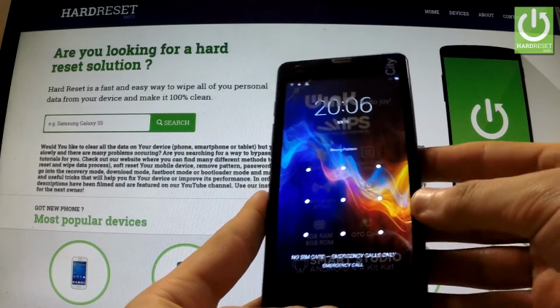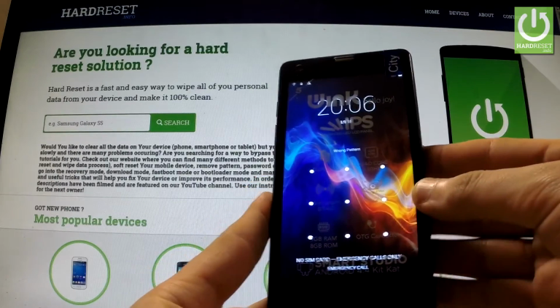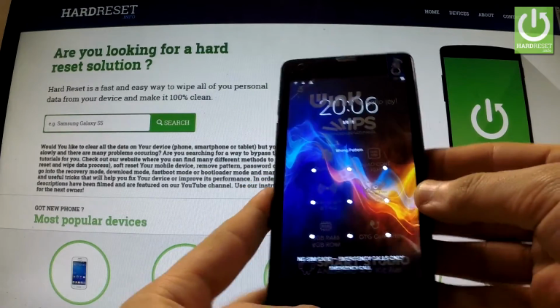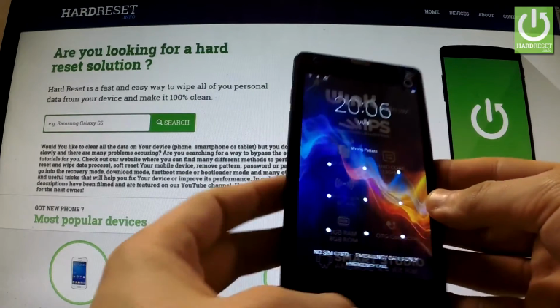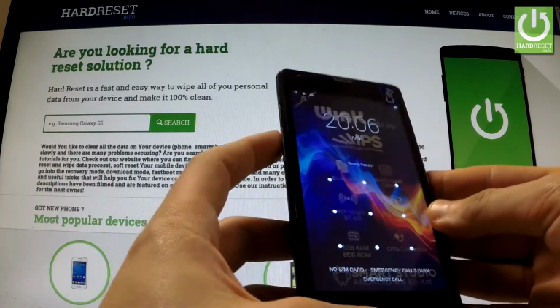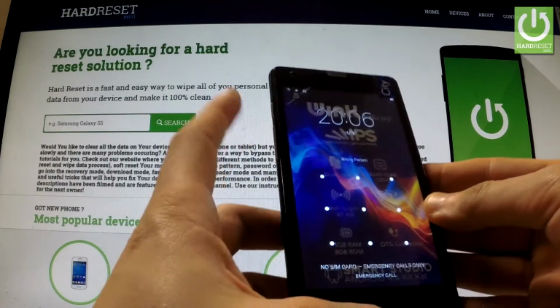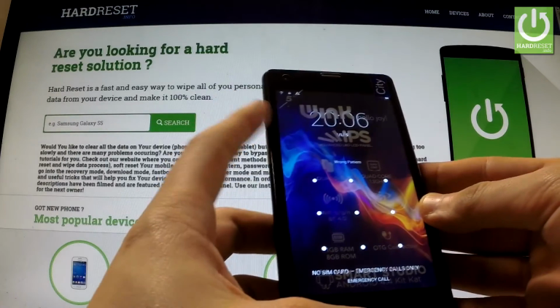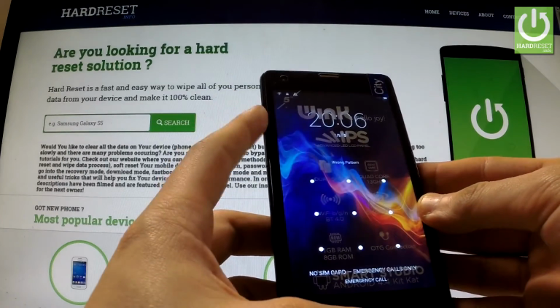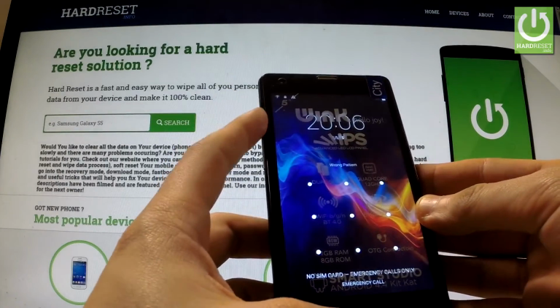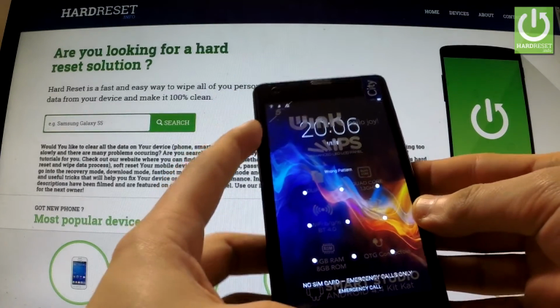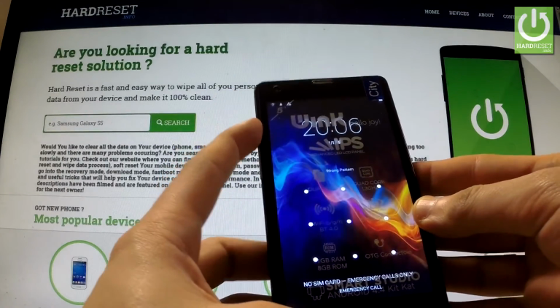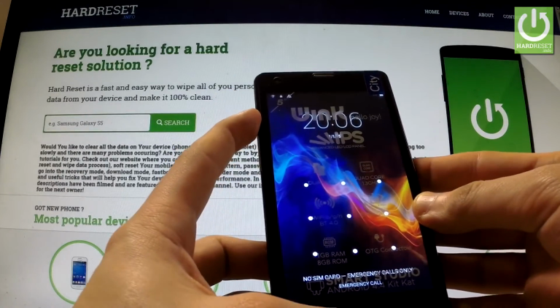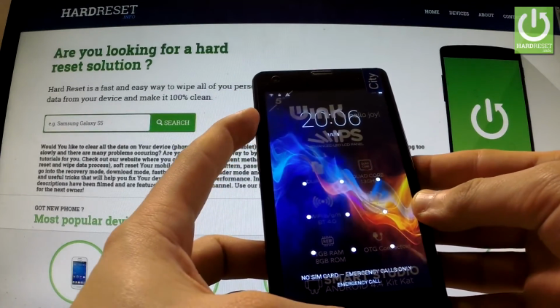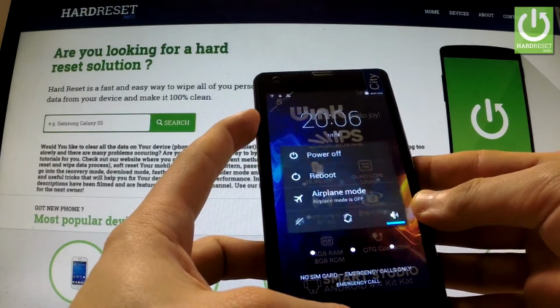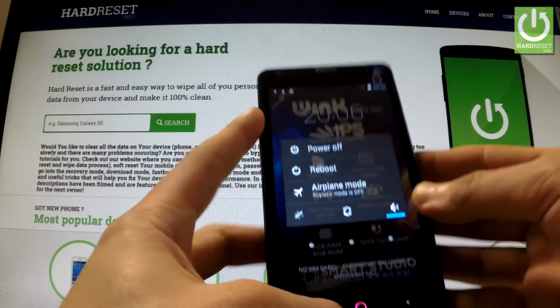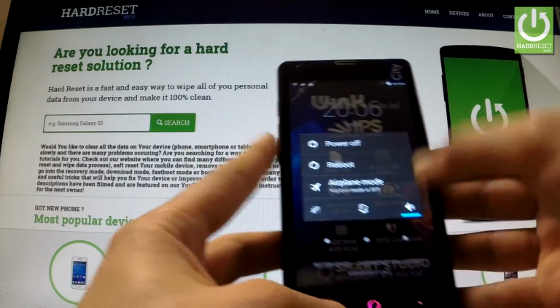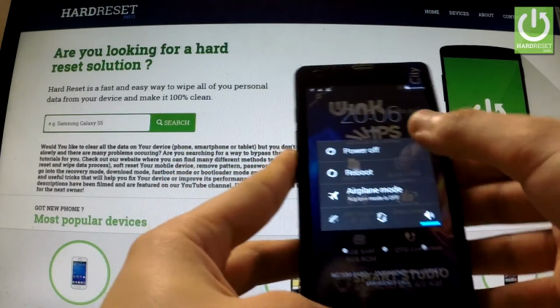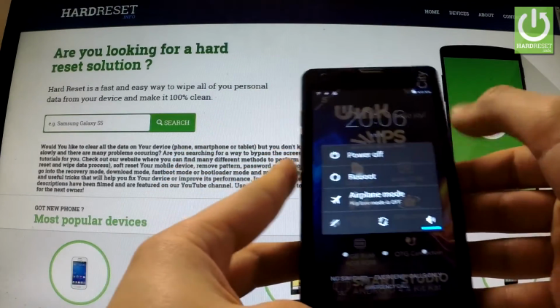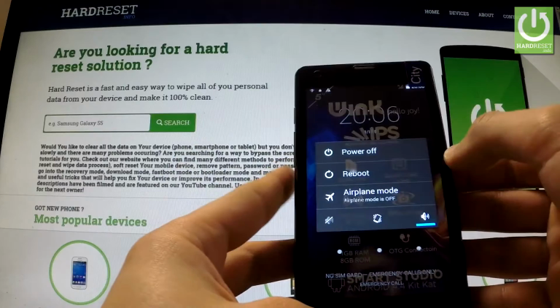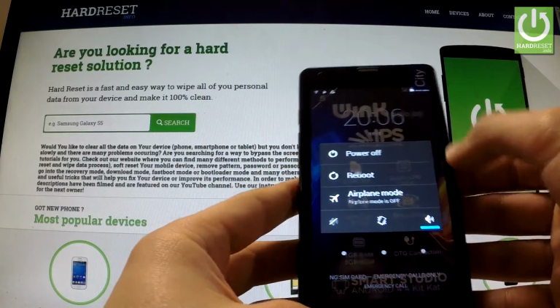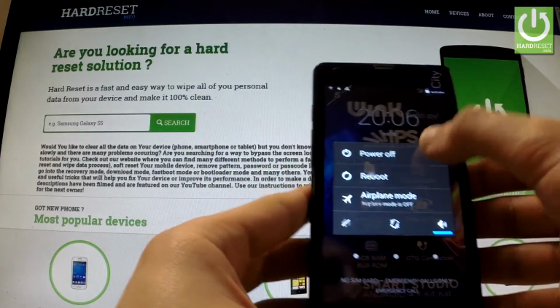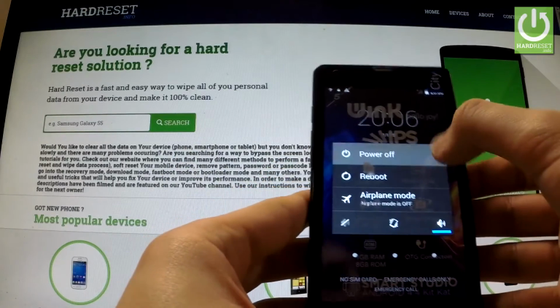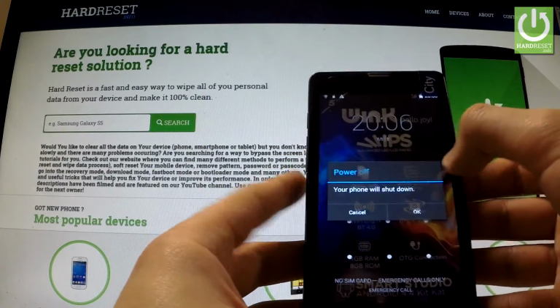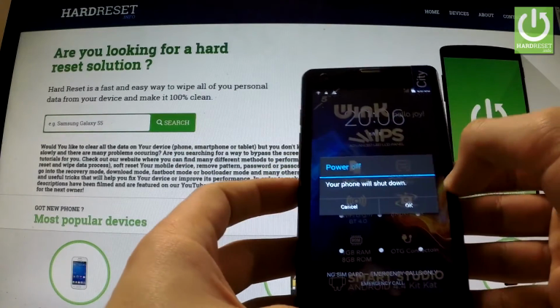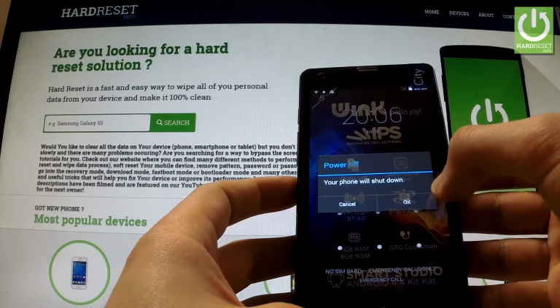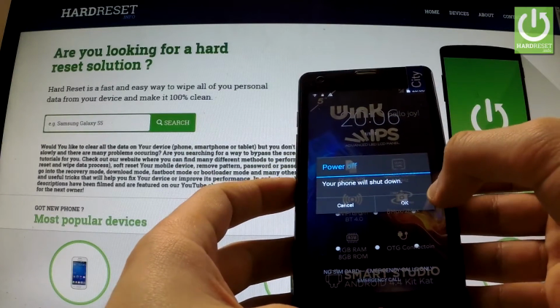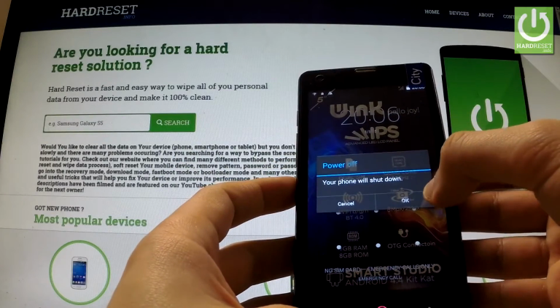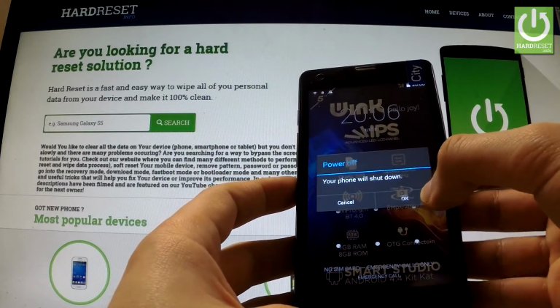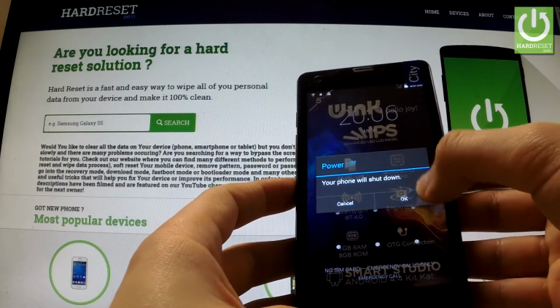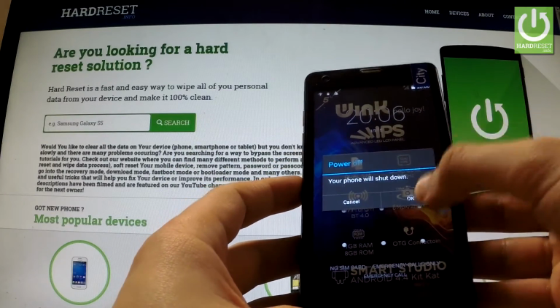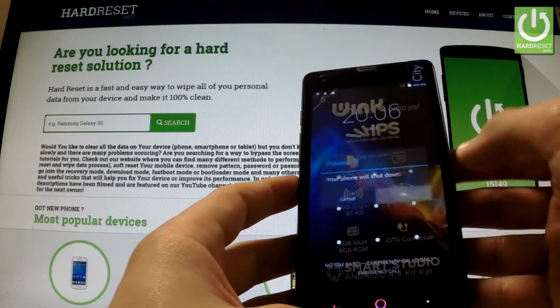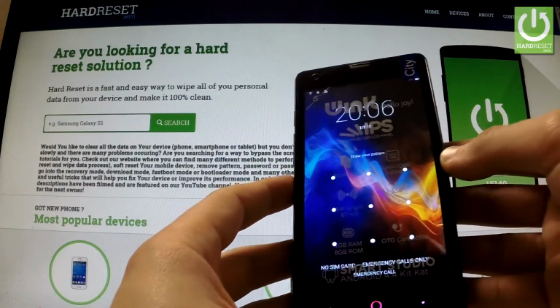At the very beginning, hold down the power key for a few seconds, then tap power off and confirm the operation by tapping OK.